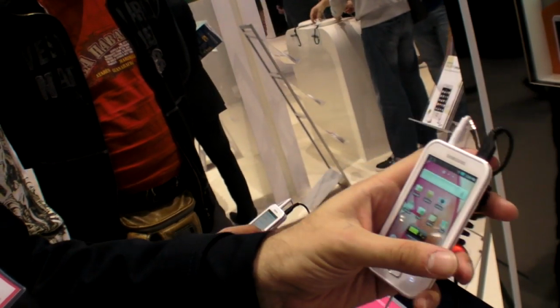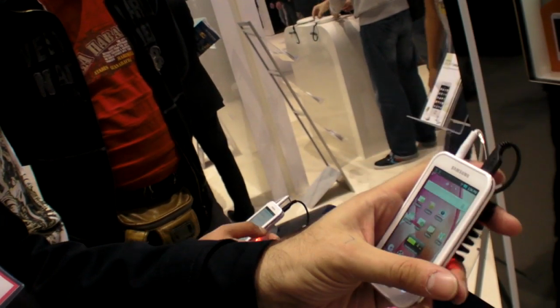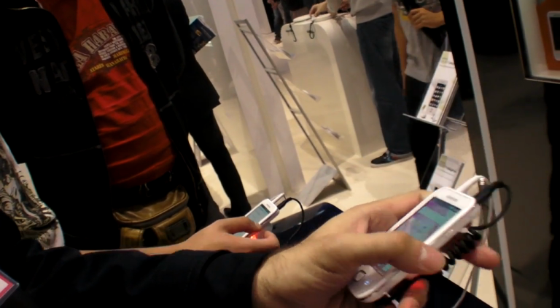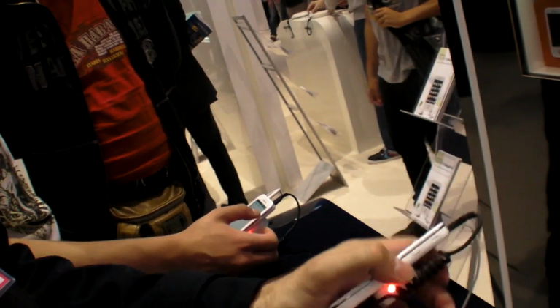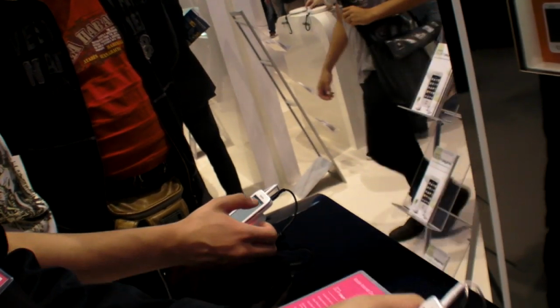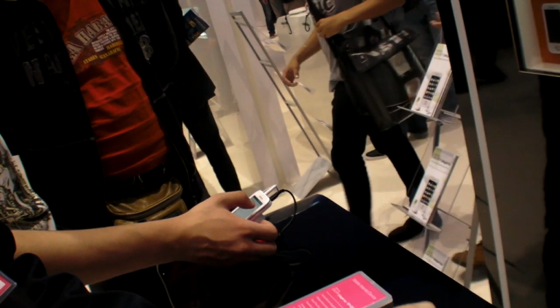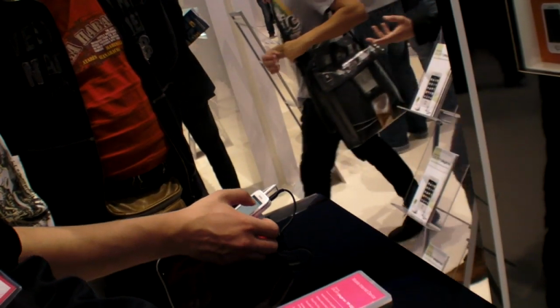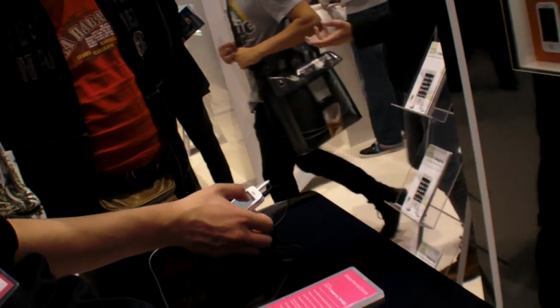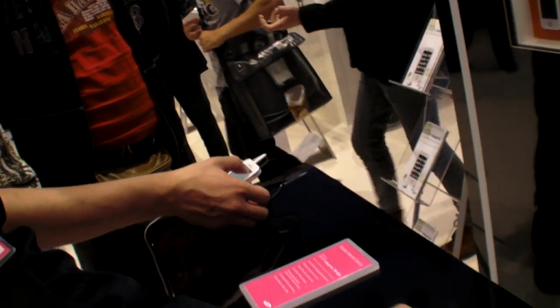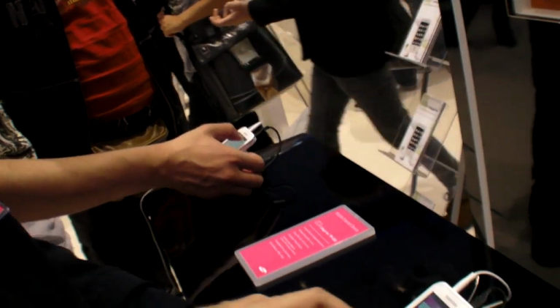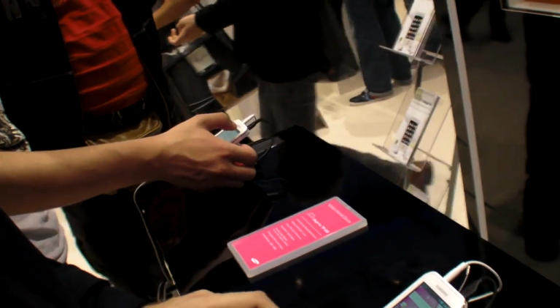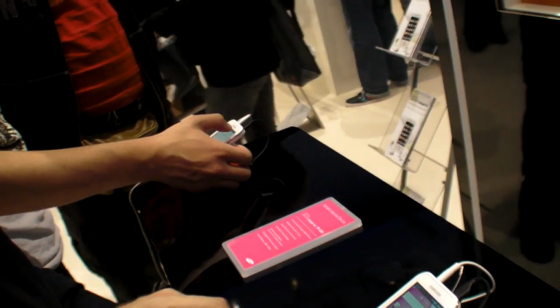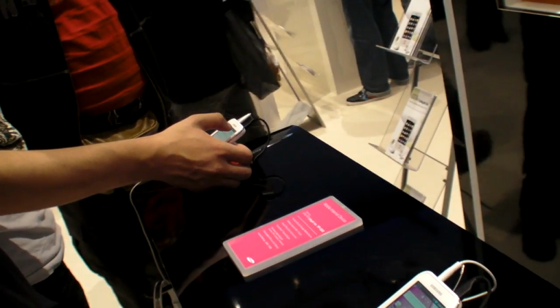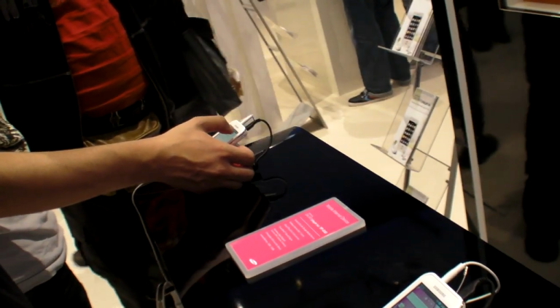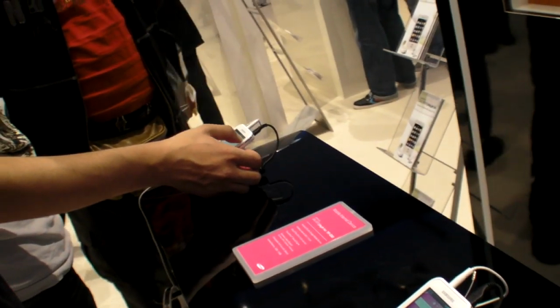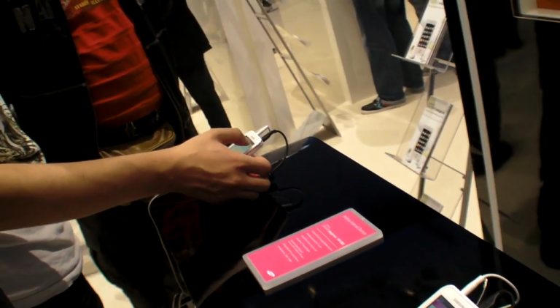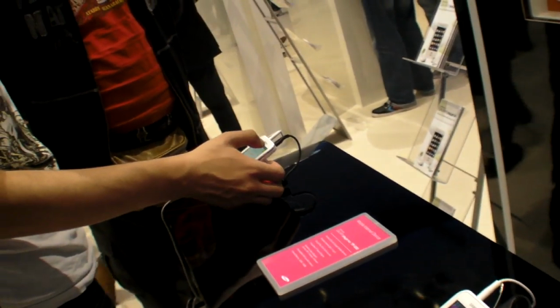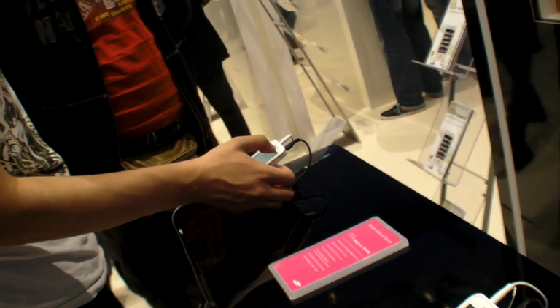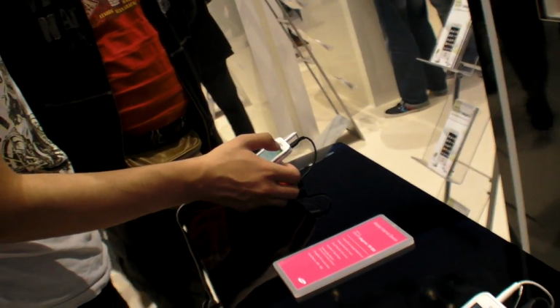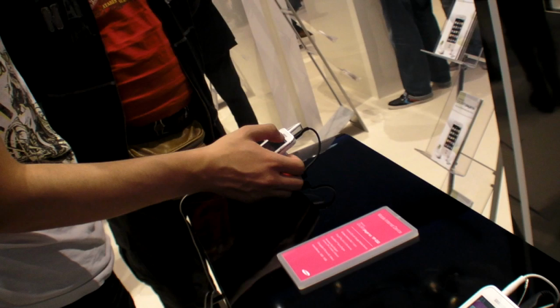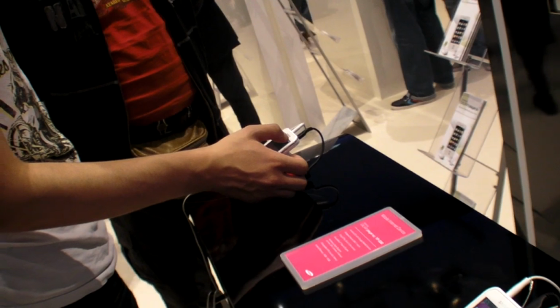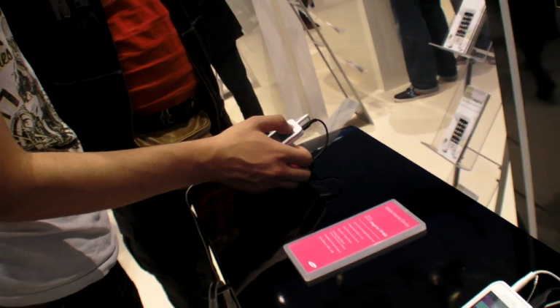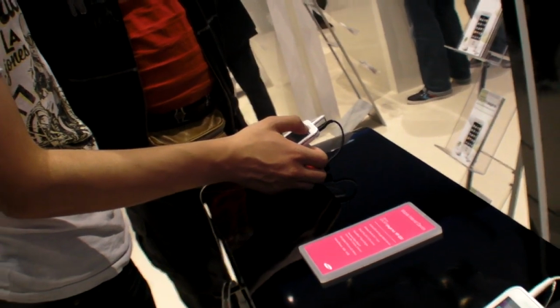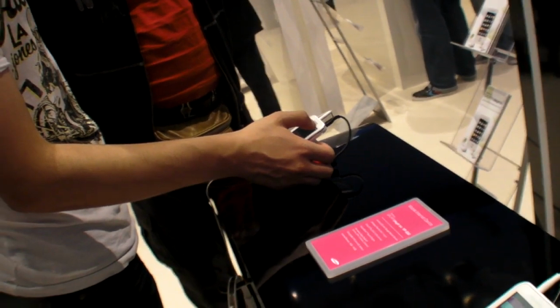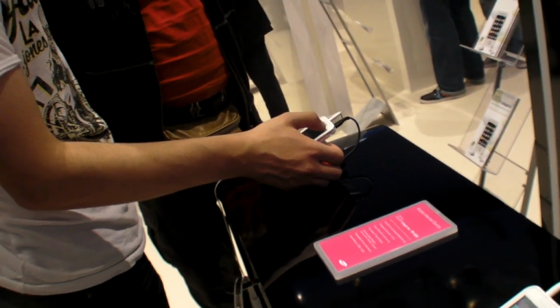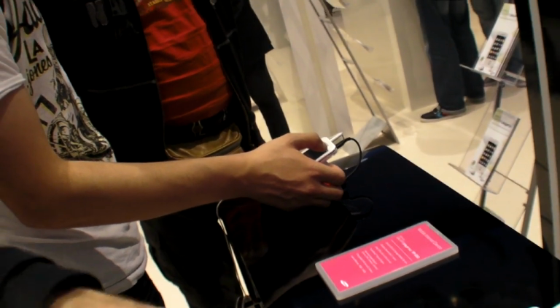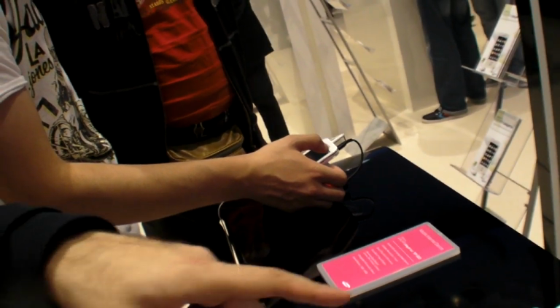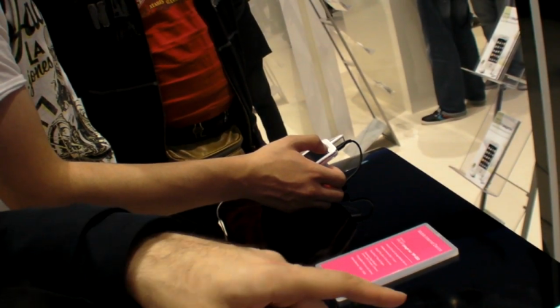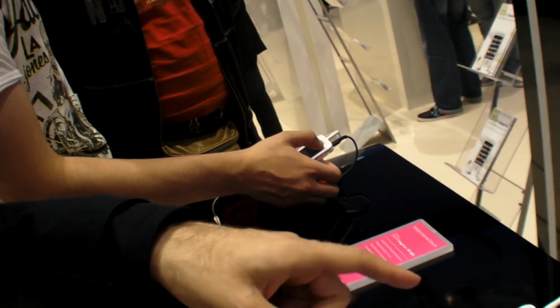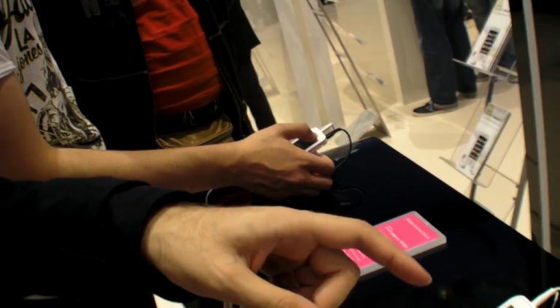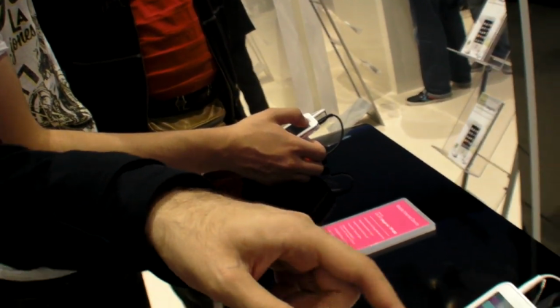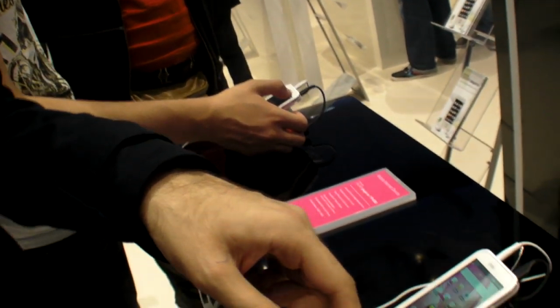There it is — a little Android device. And it's going to run Android 2.2 as well.